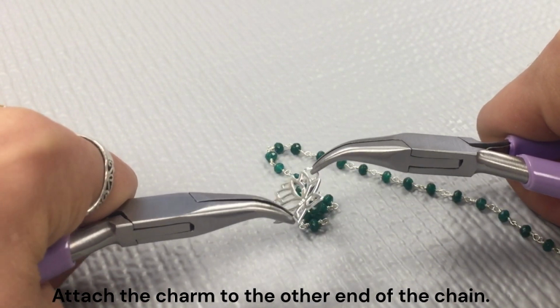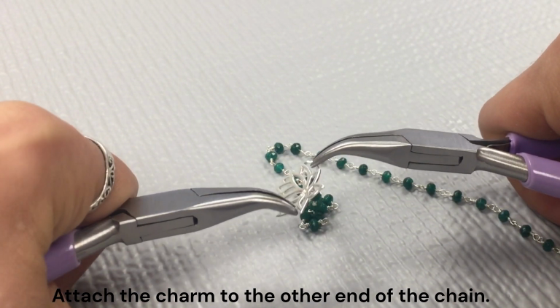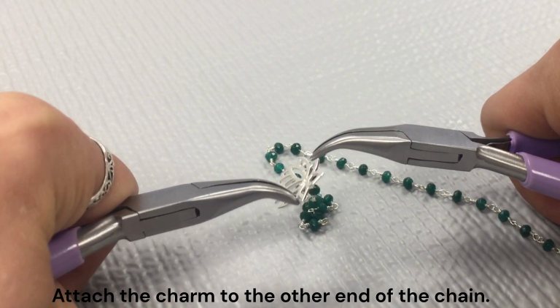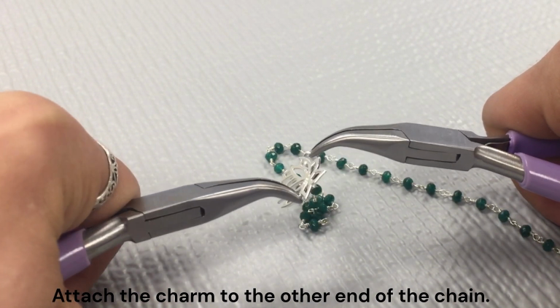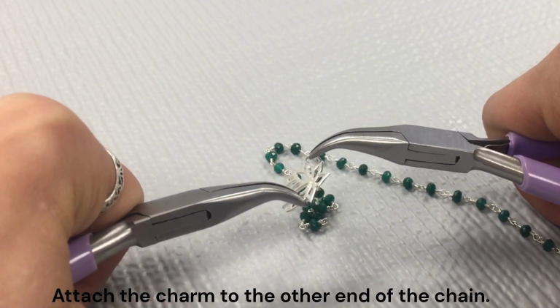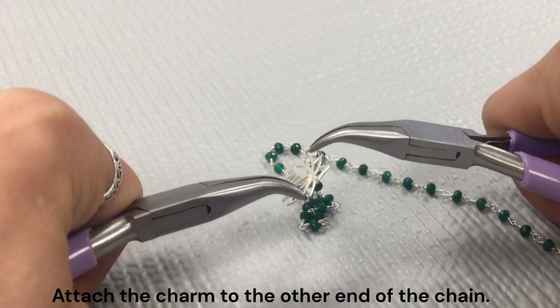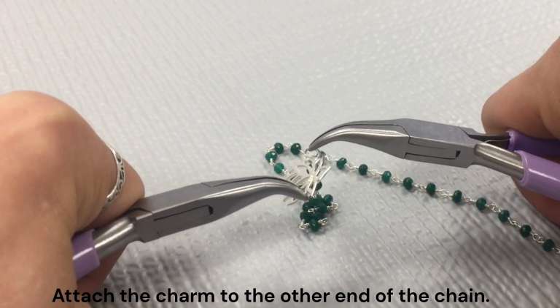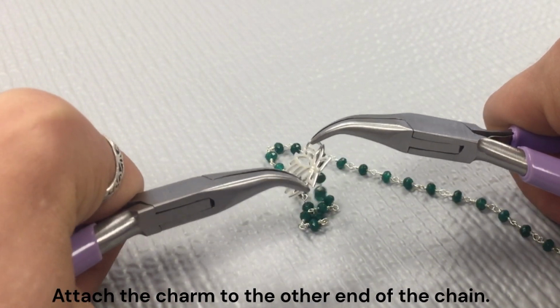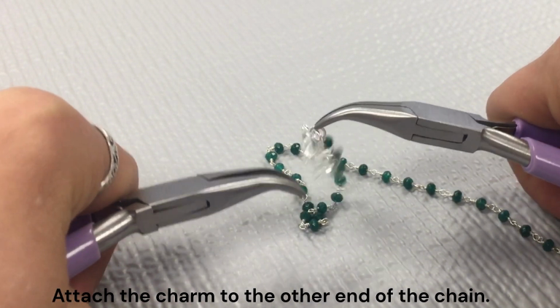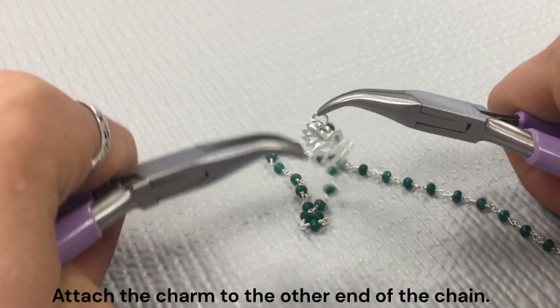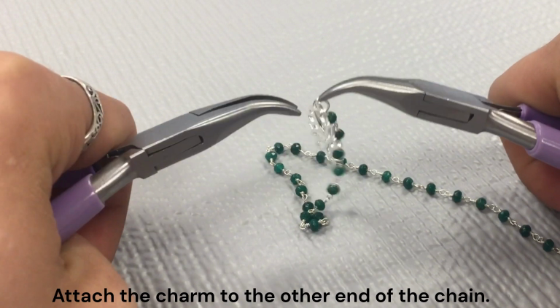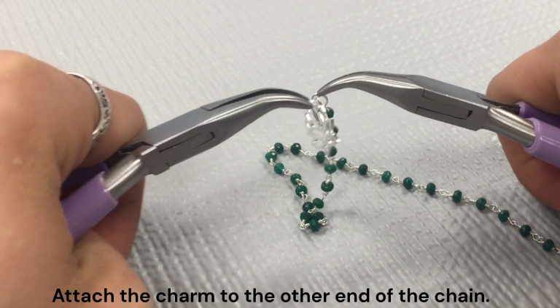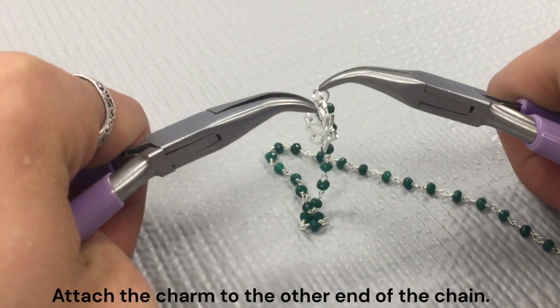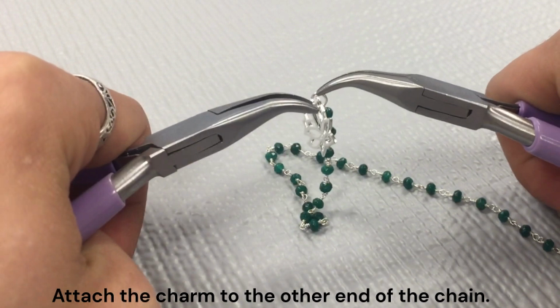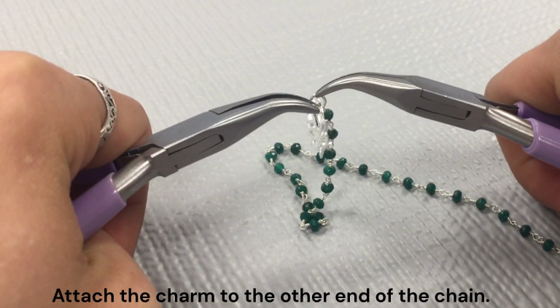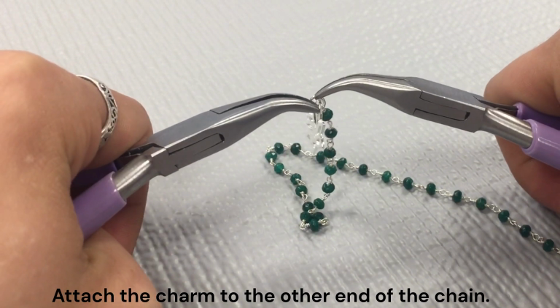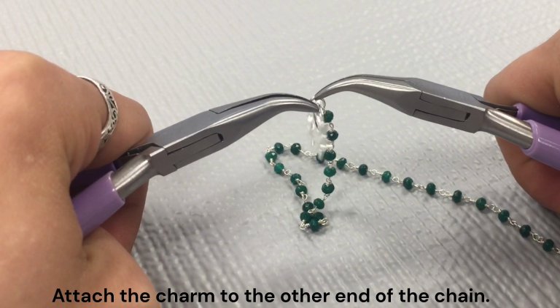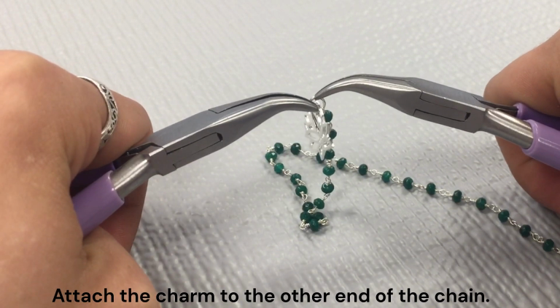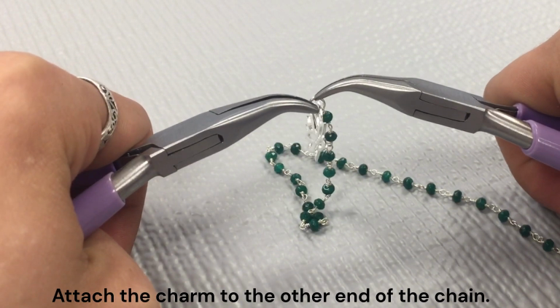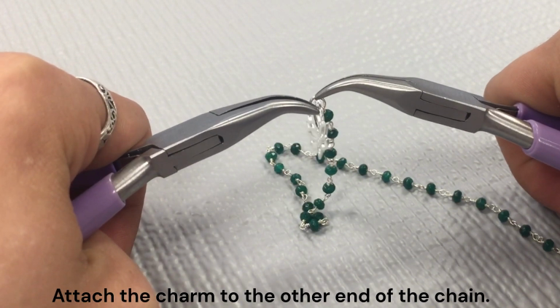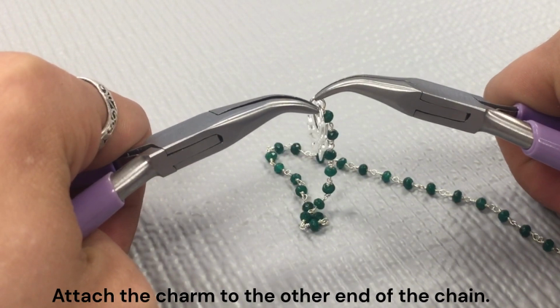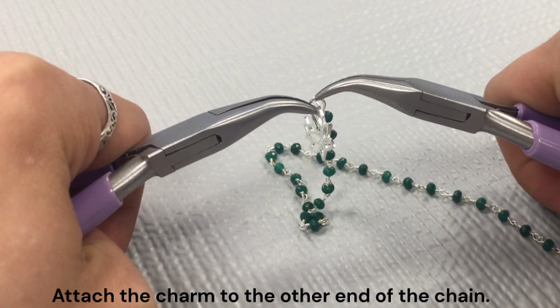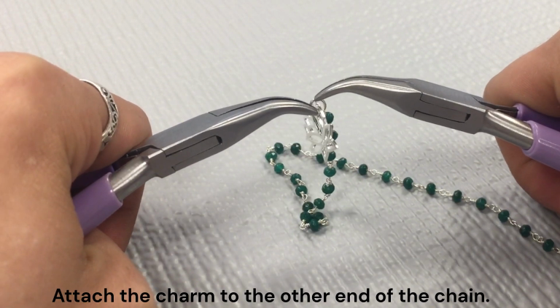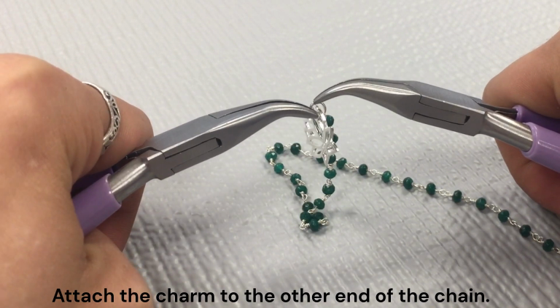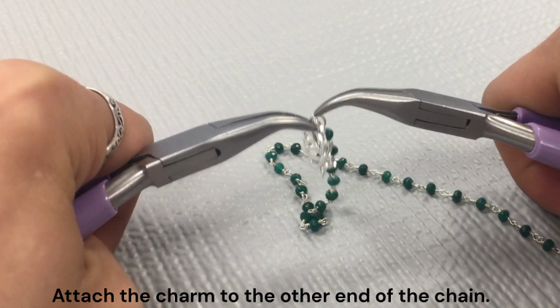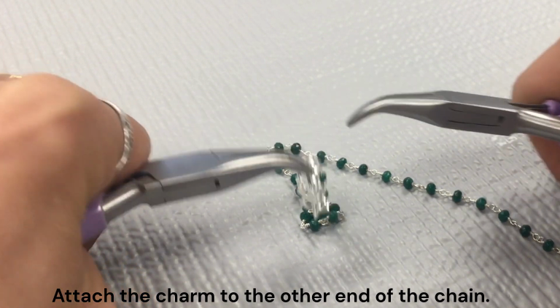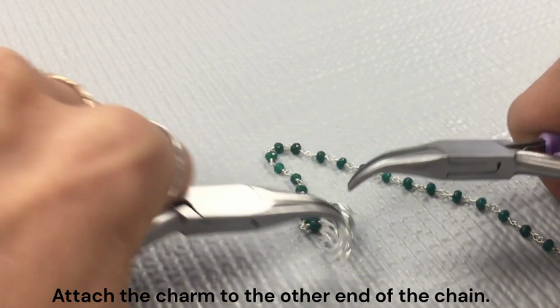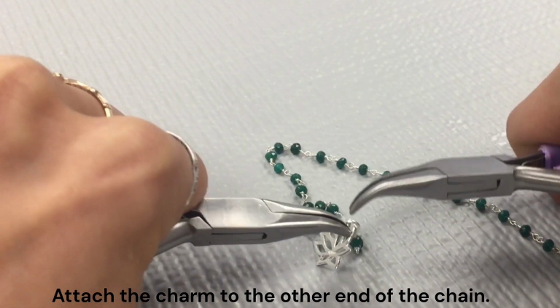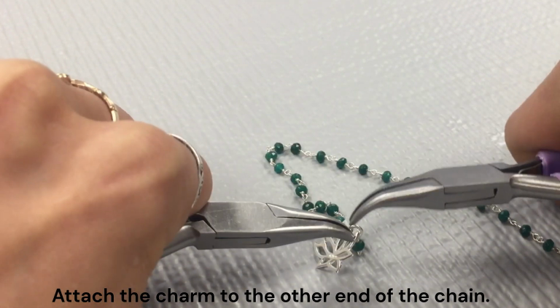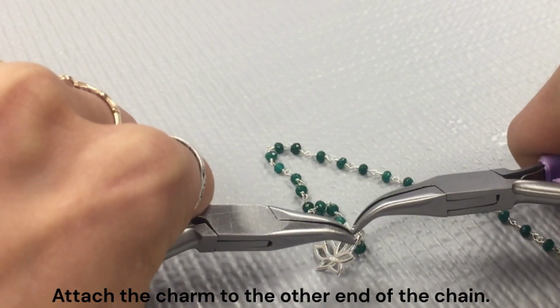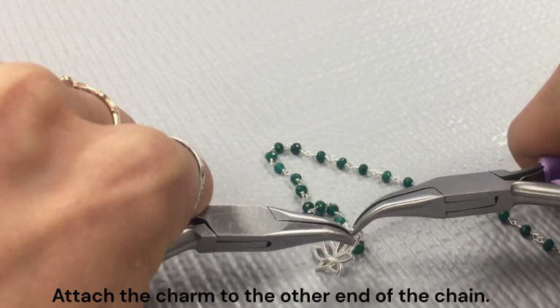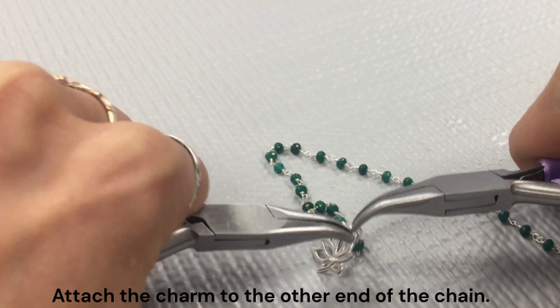To get the real permanent version, you can go ahead and head over to one of your local jewelry stores to get it soldered.